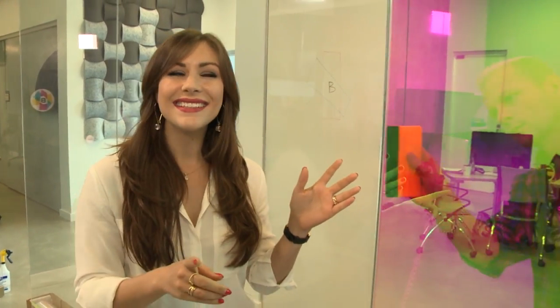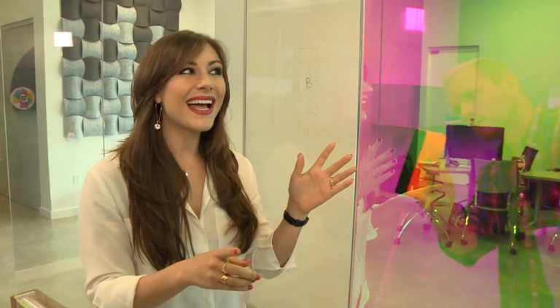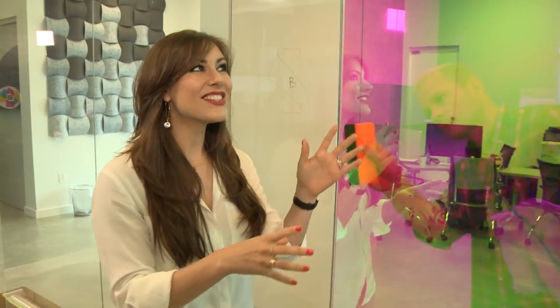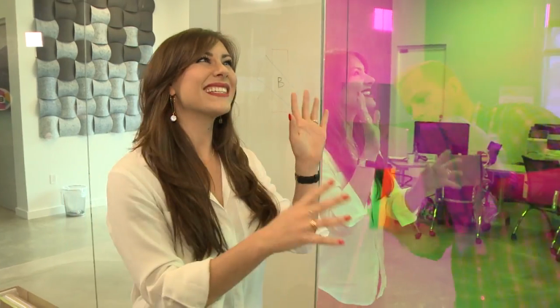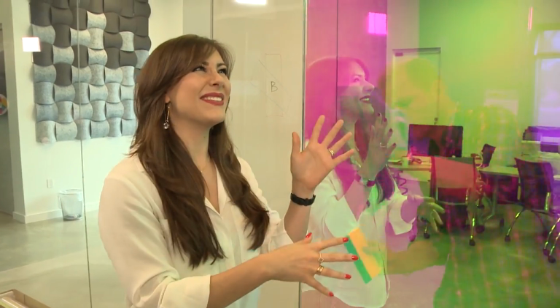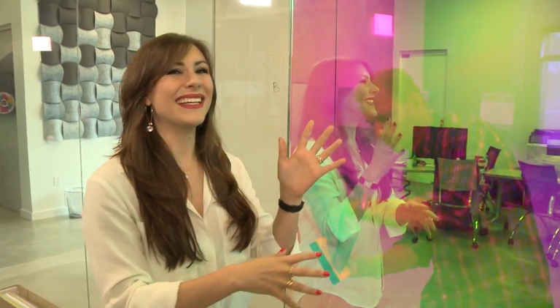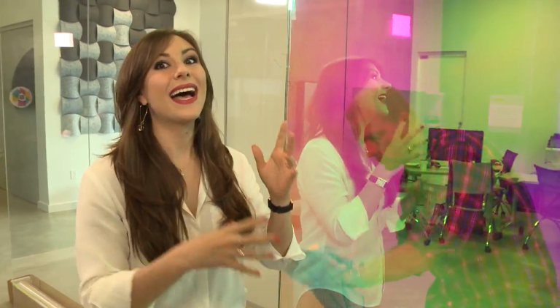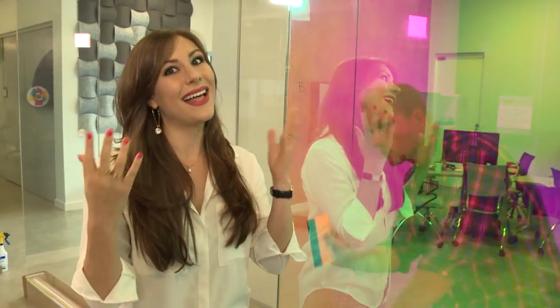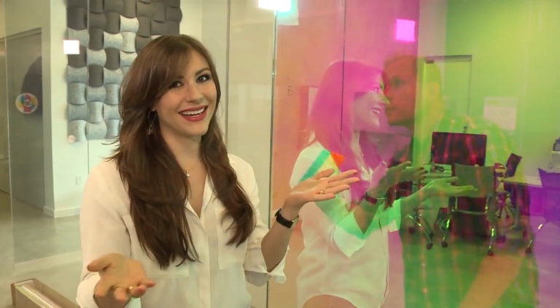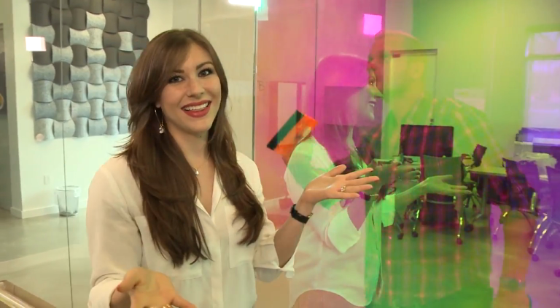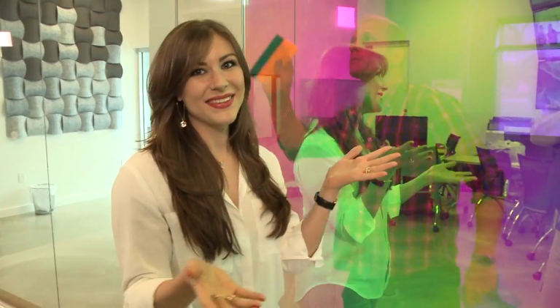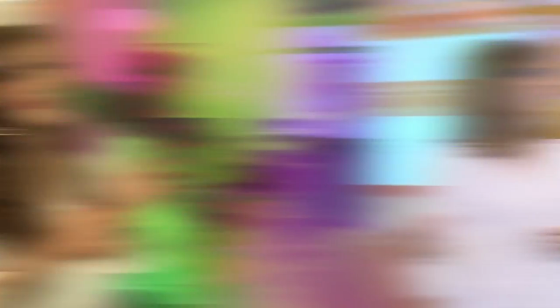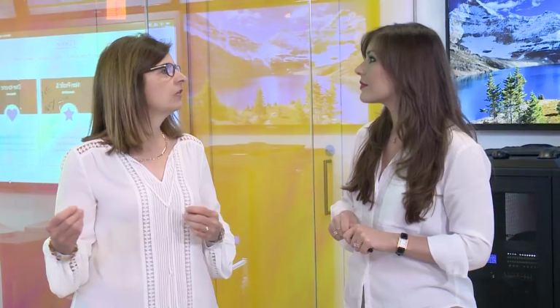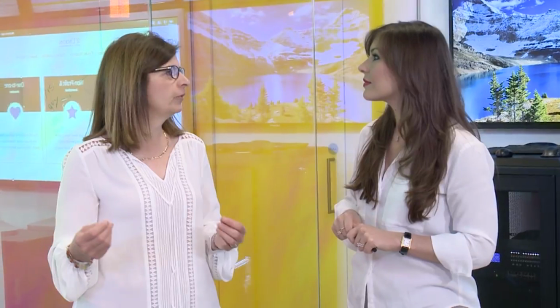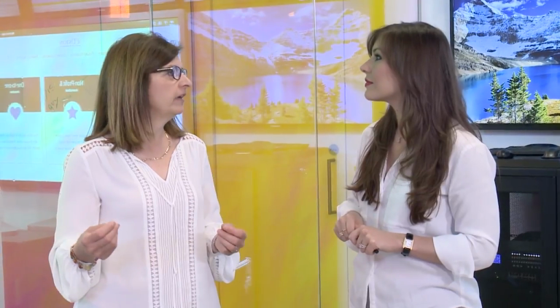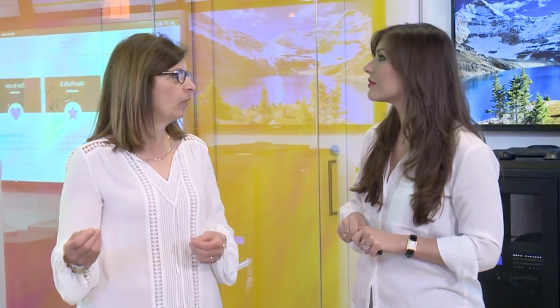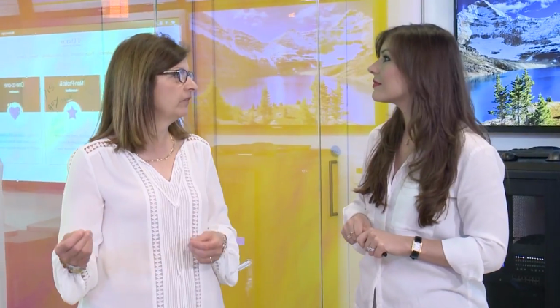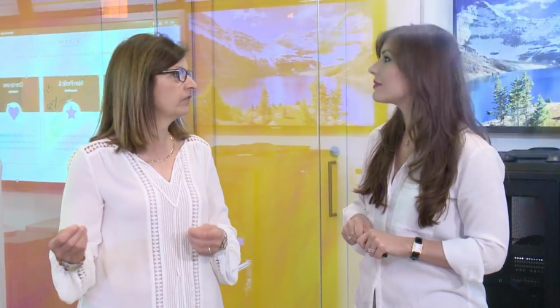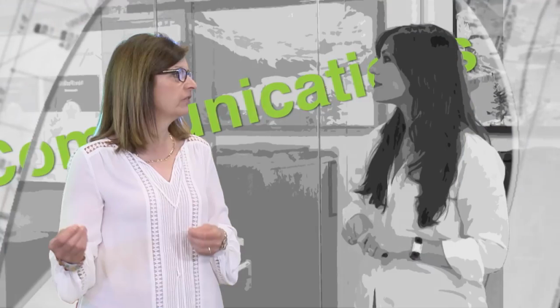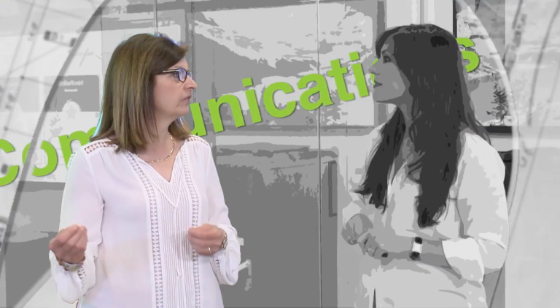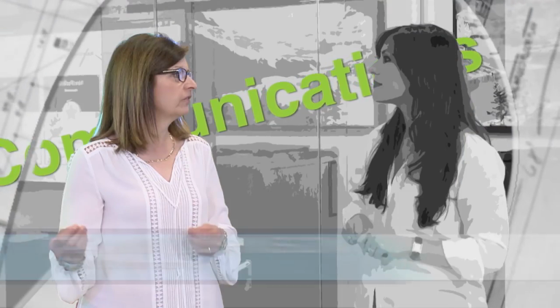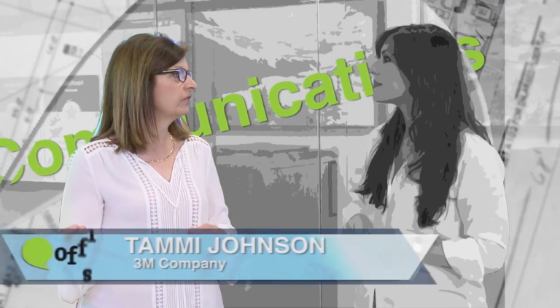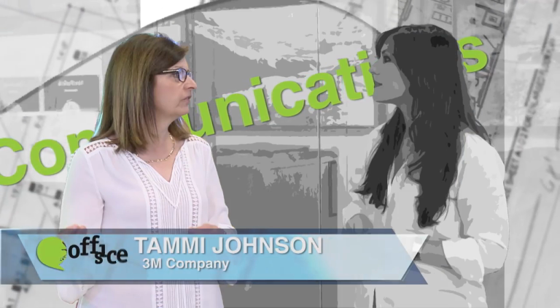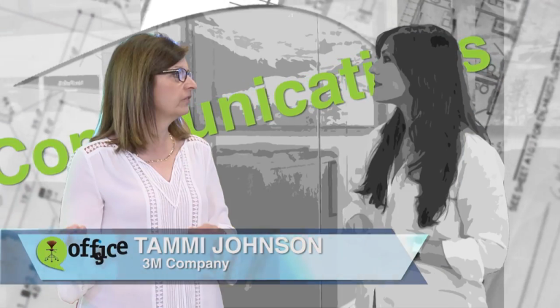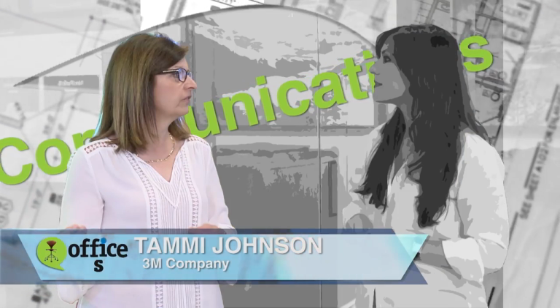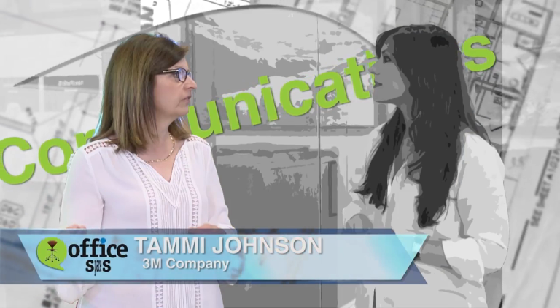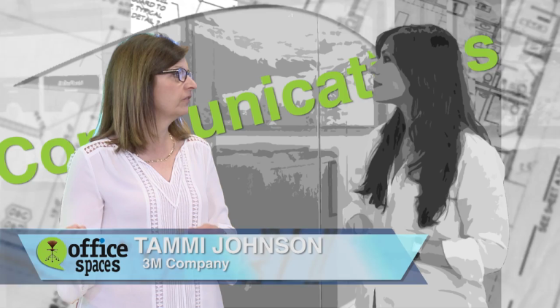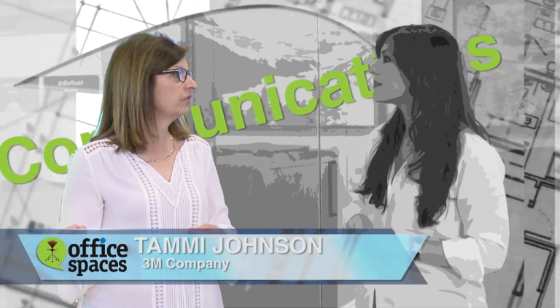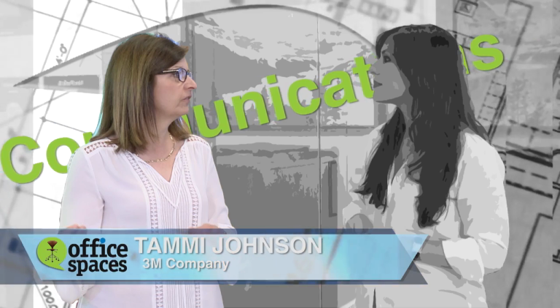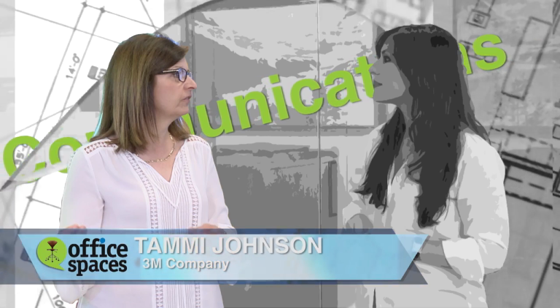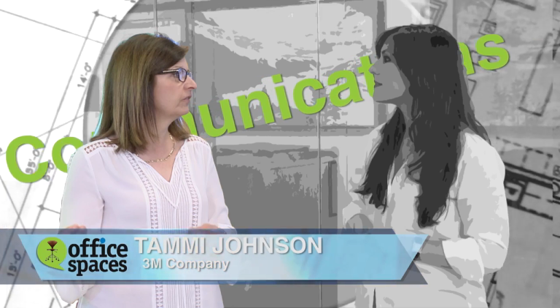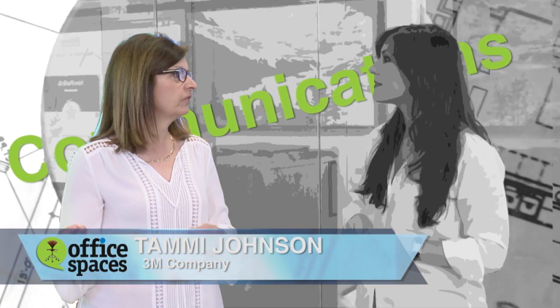Not just a little bit — a lot of color. For this extravaganza of color, I turned to Tammy Johnson from 3M Company.